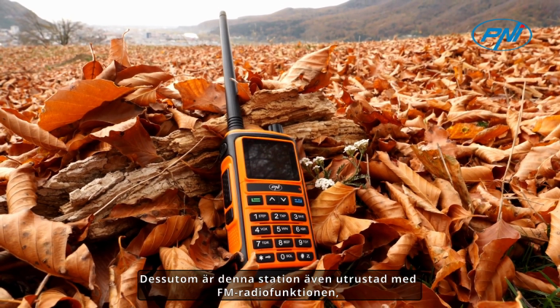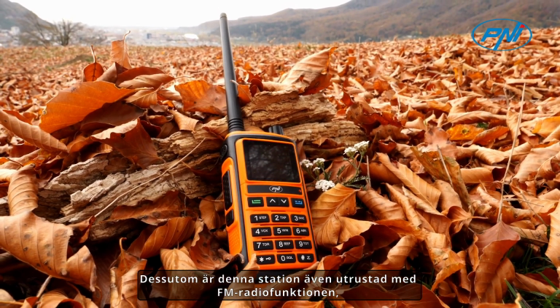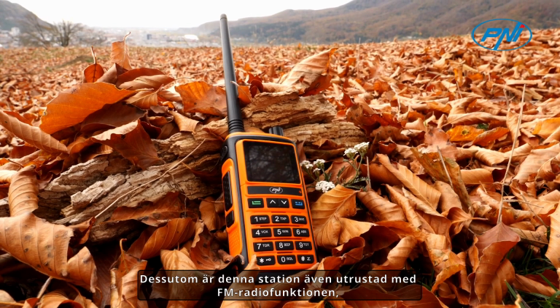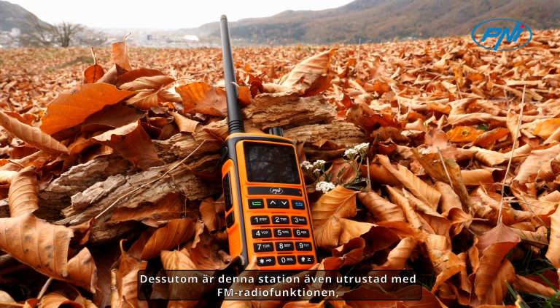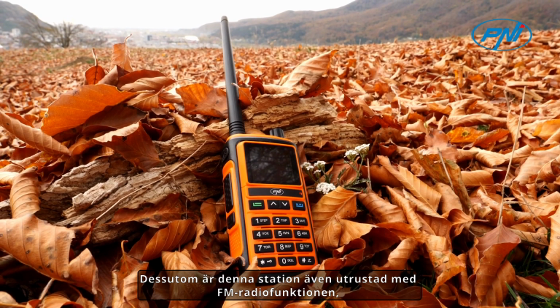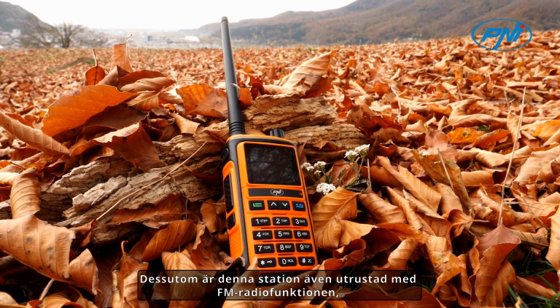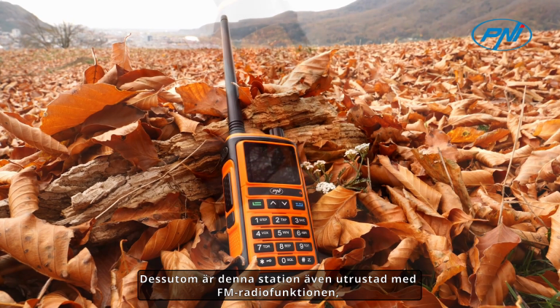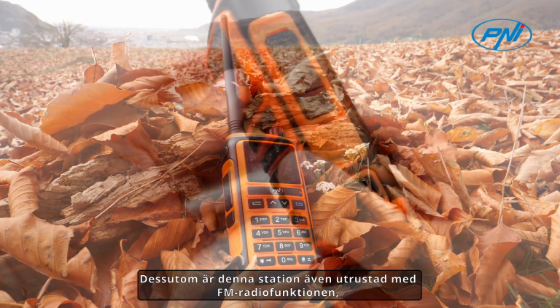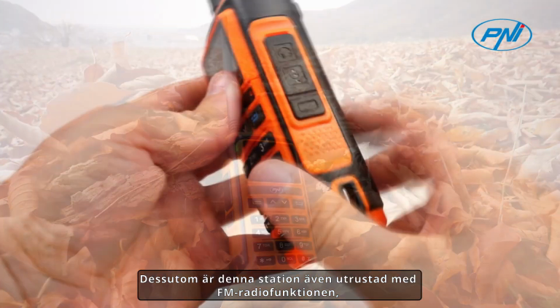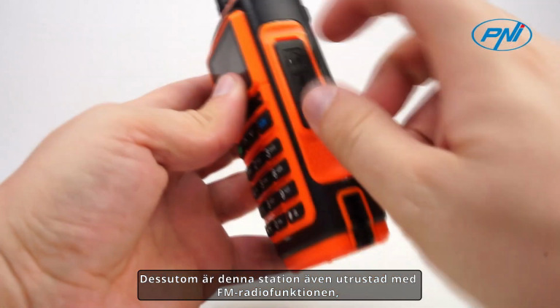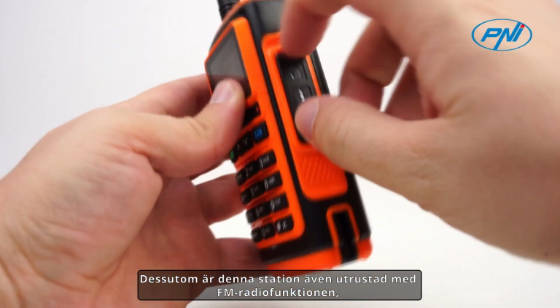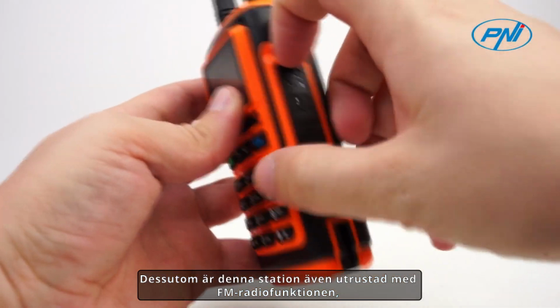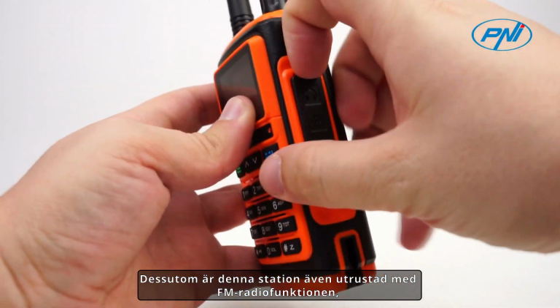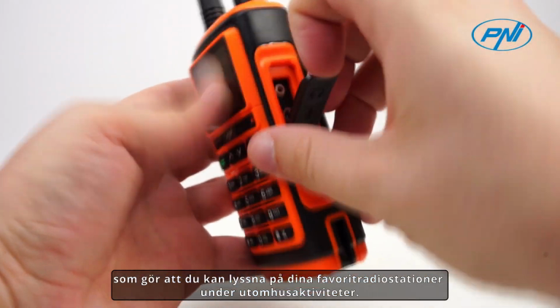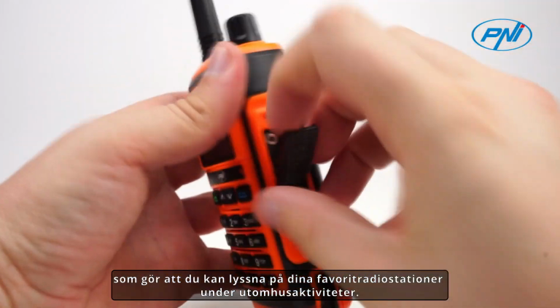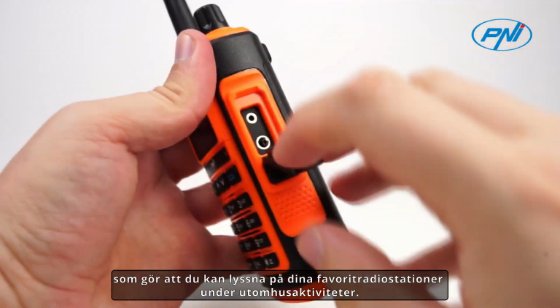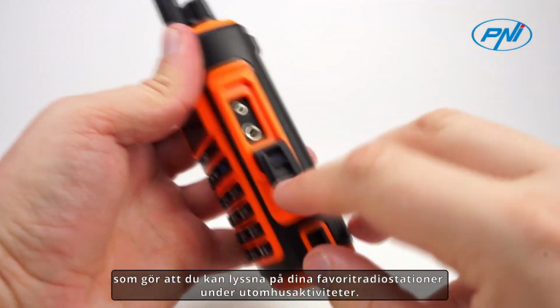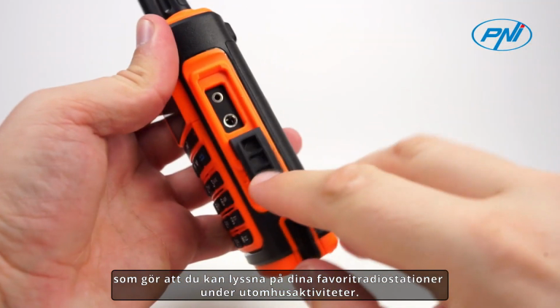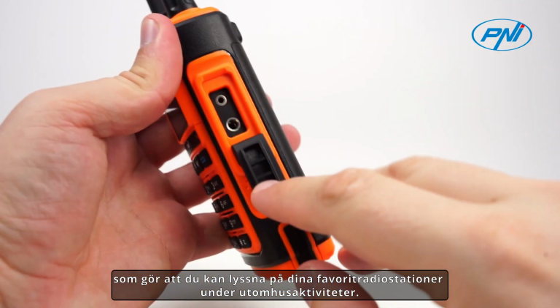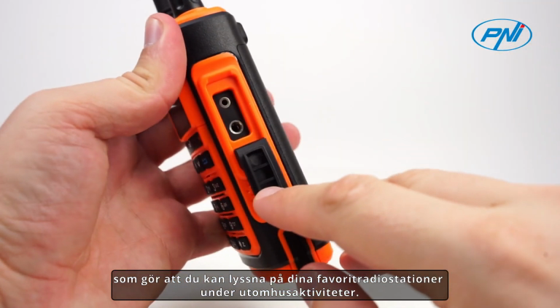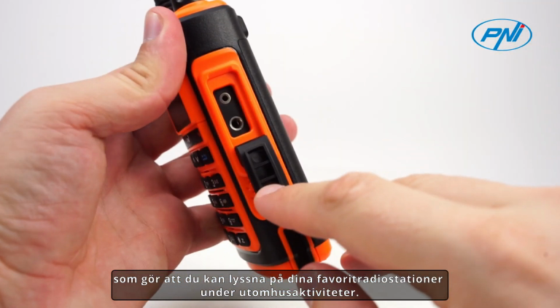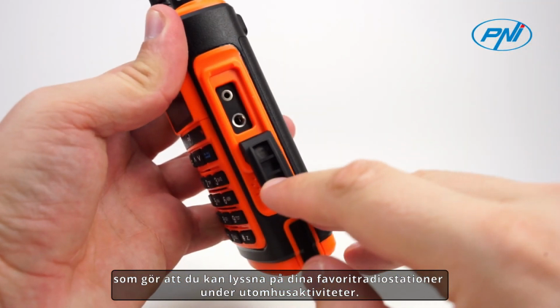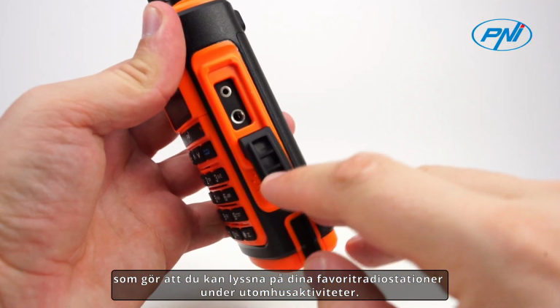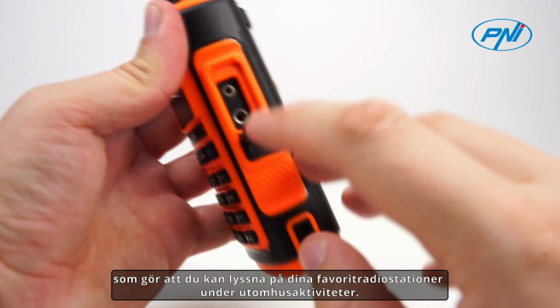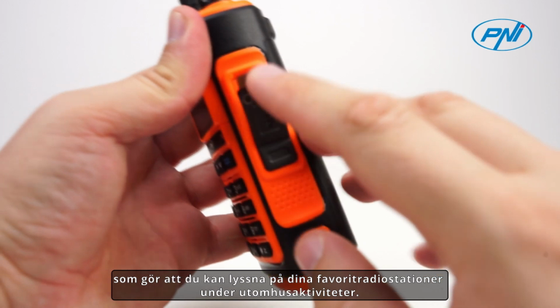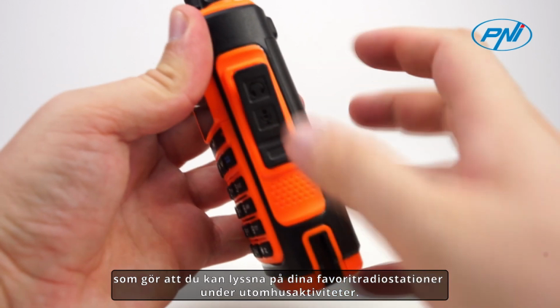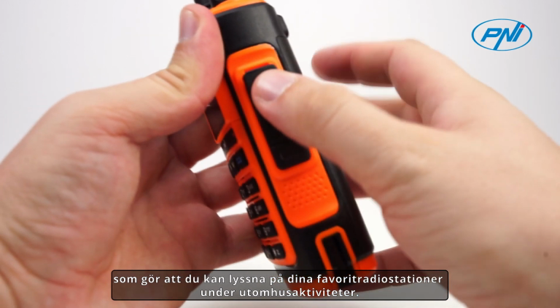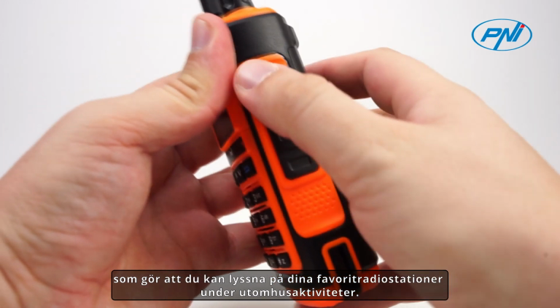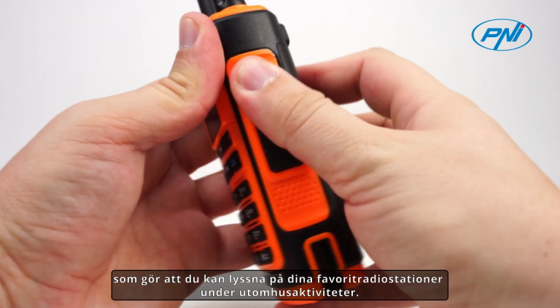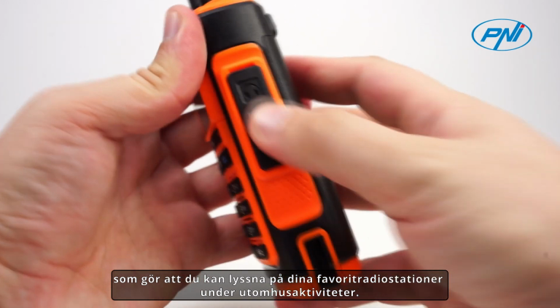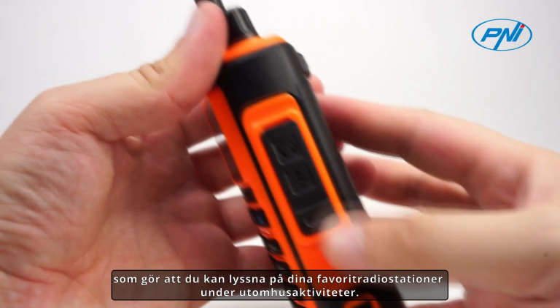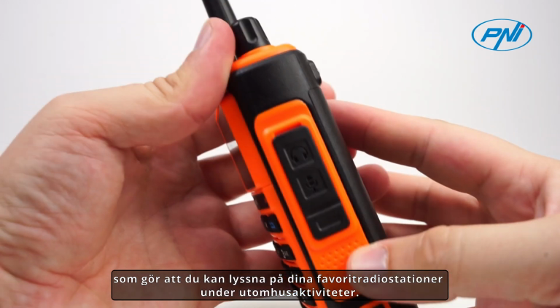In addition, this station is also equipped with the FM radio function, which allows you to listen to your favorite radio stations during outdoor activities.